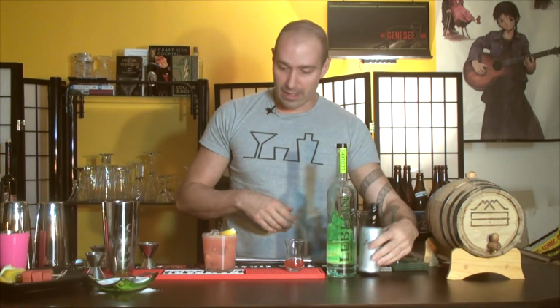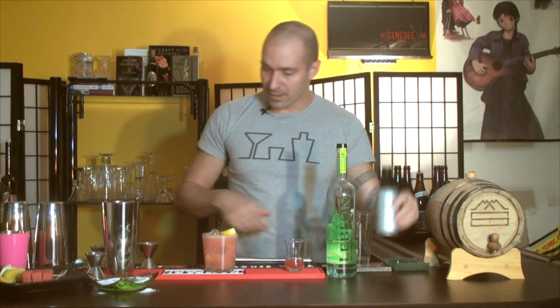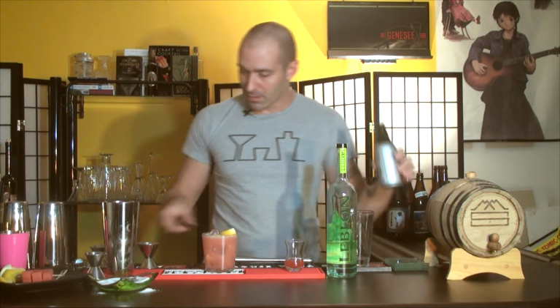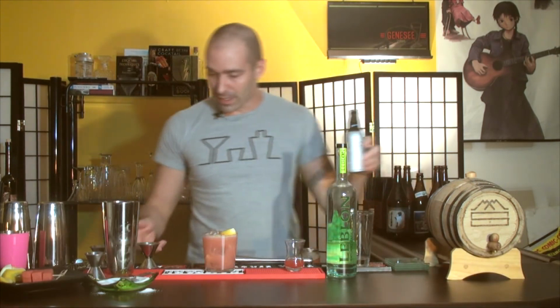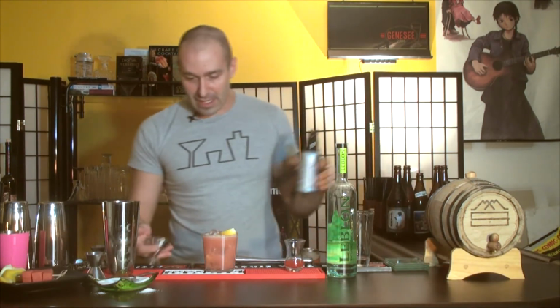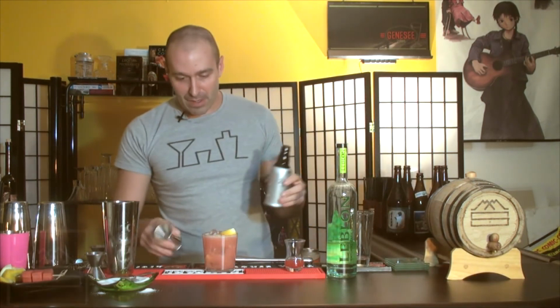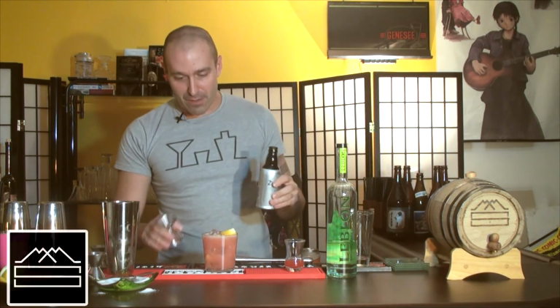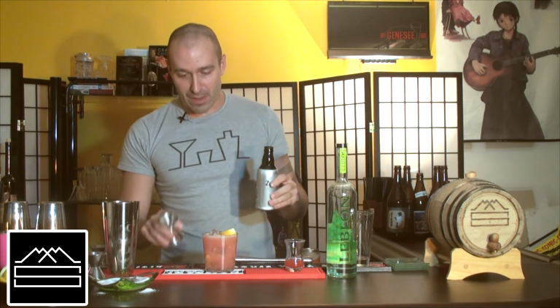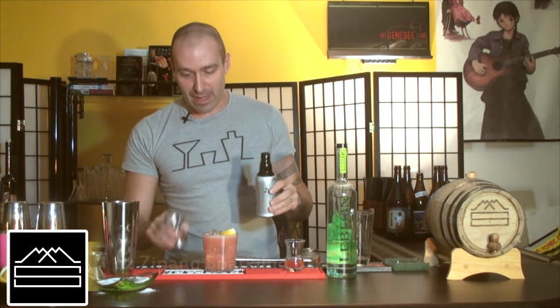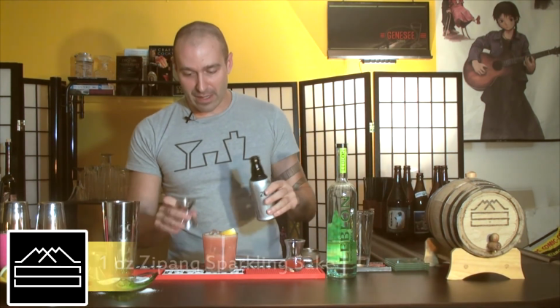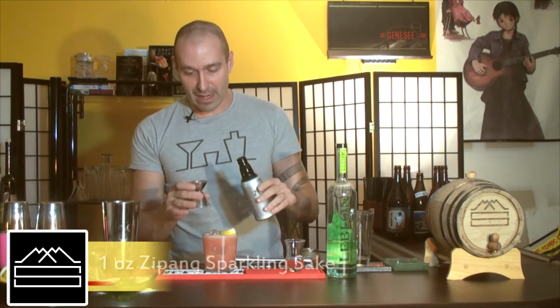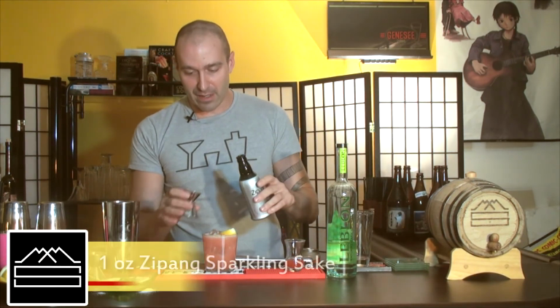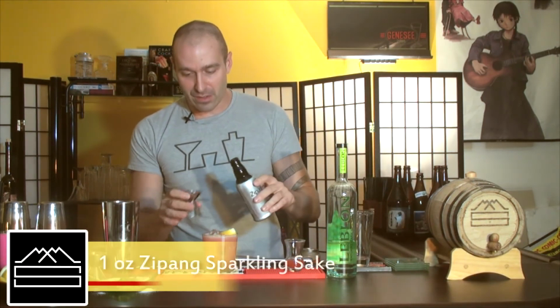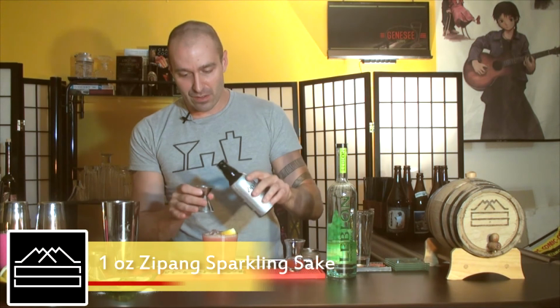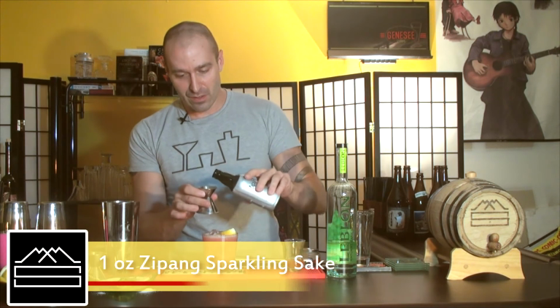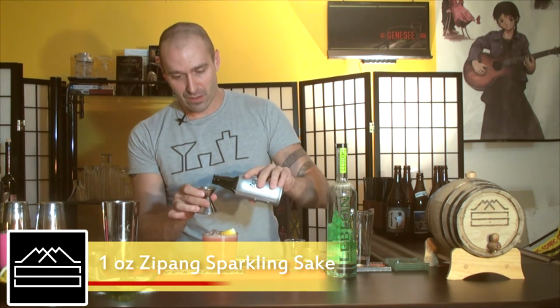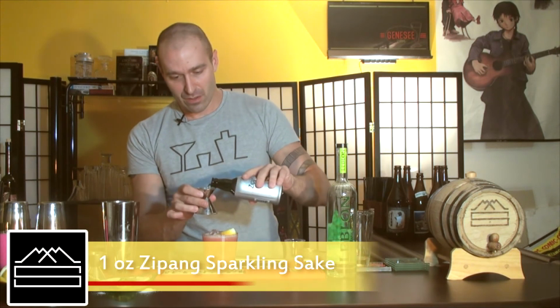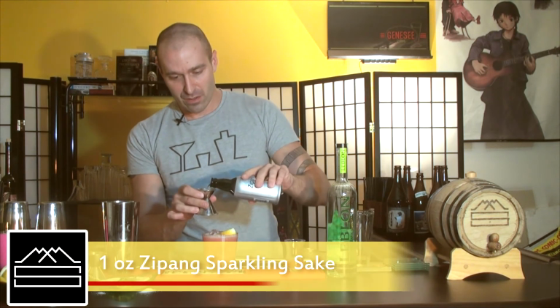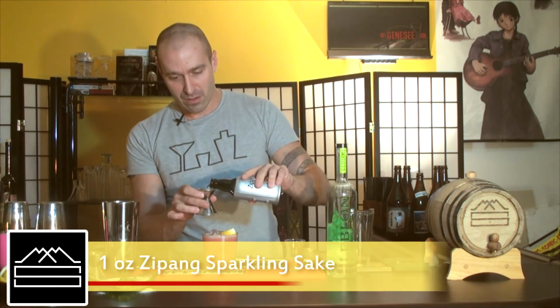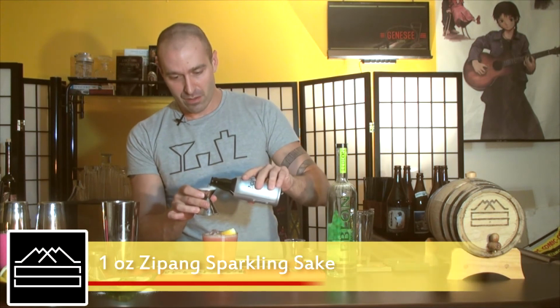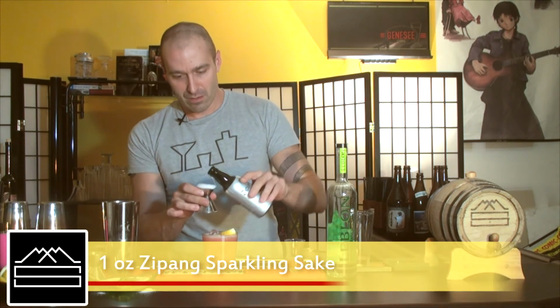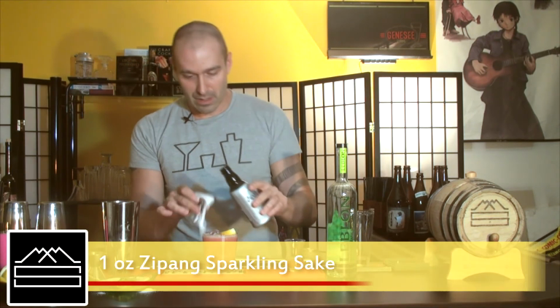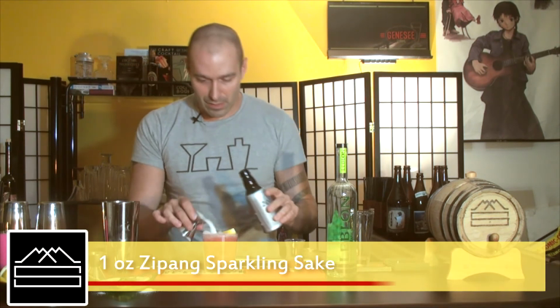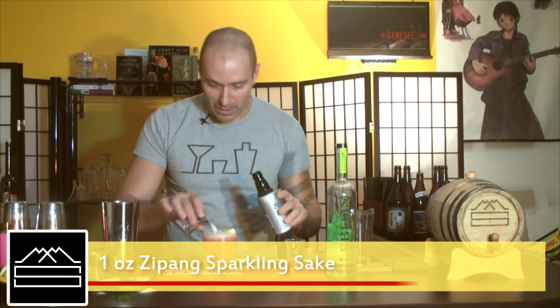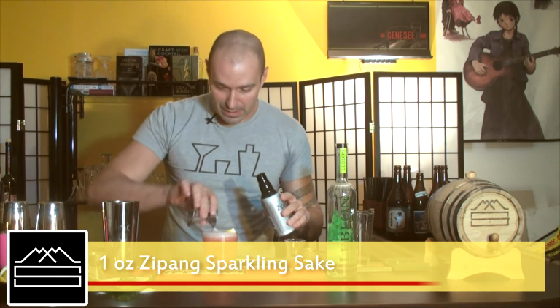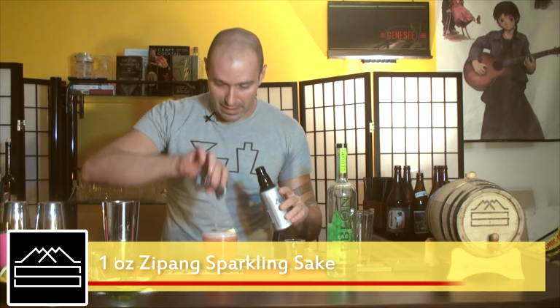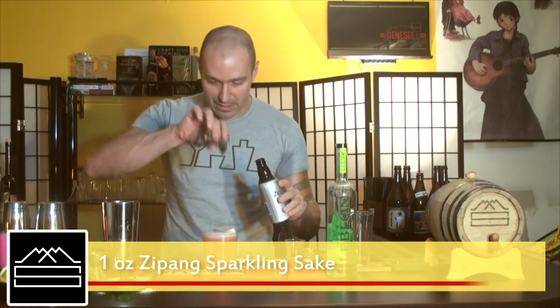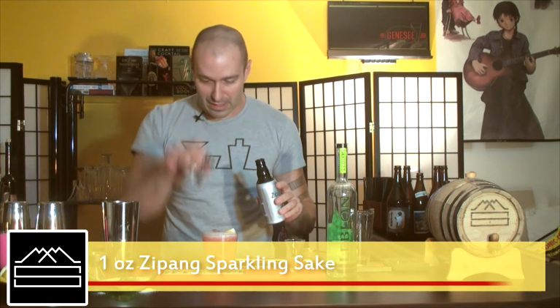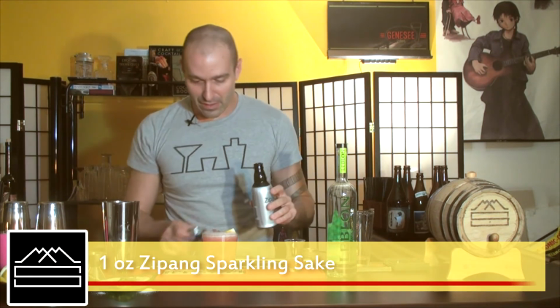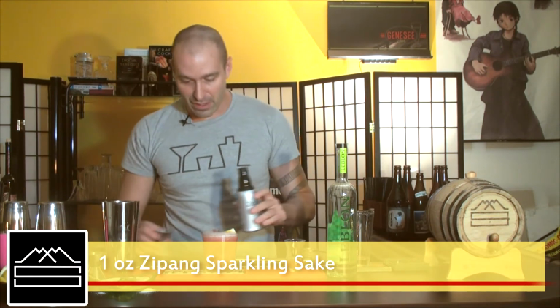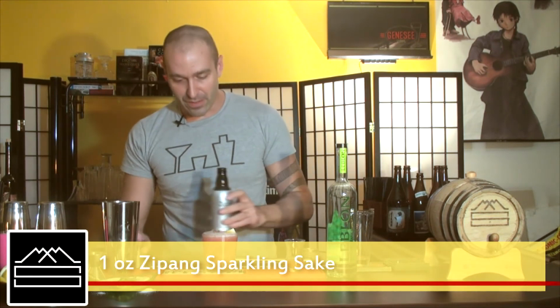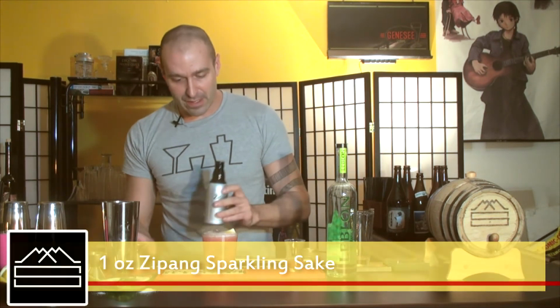We're going to top it off with about an ounce of sparkling sake, just to give it a little fizz.